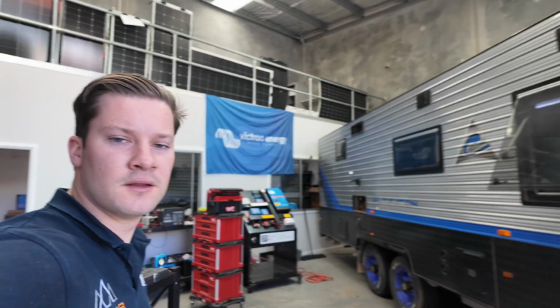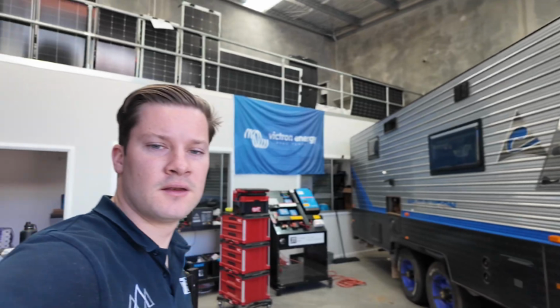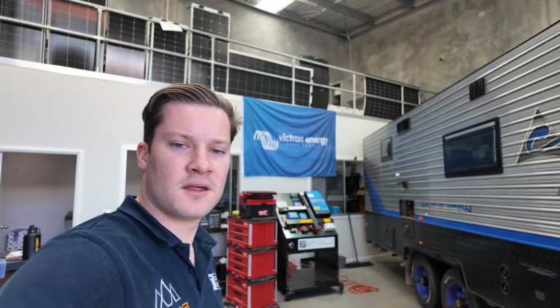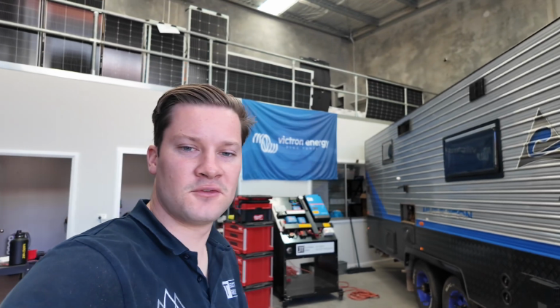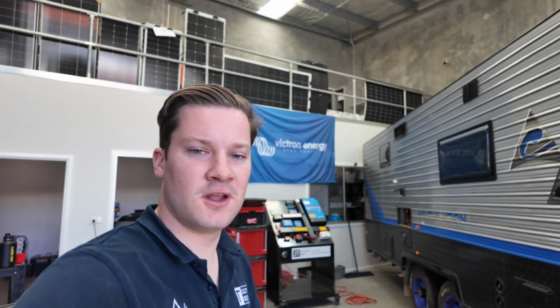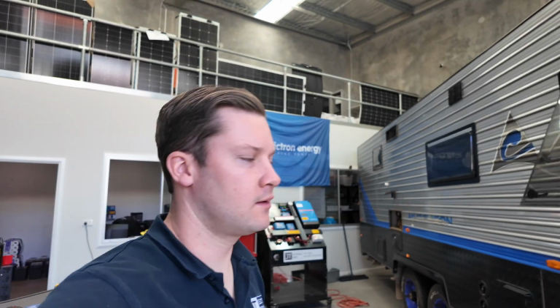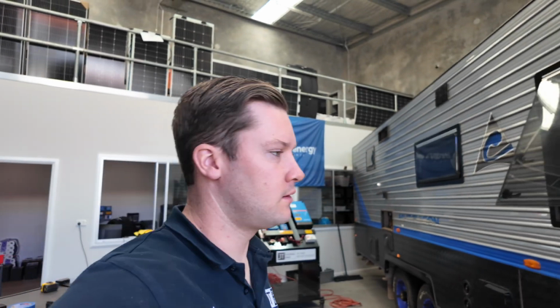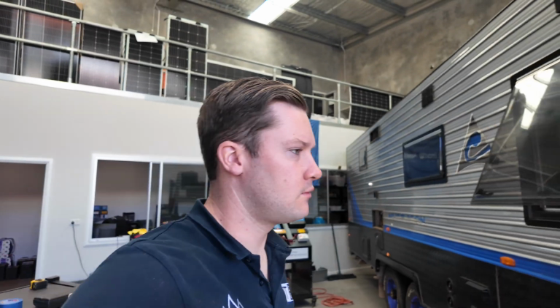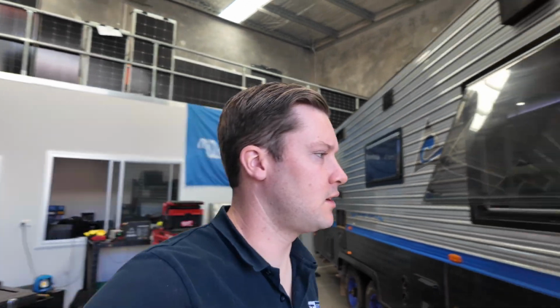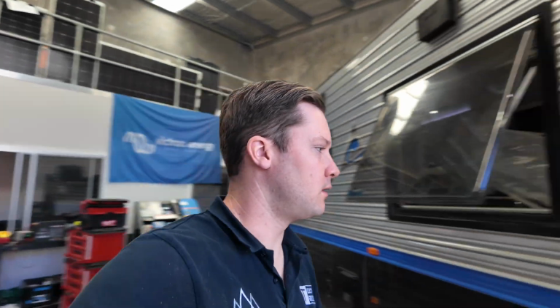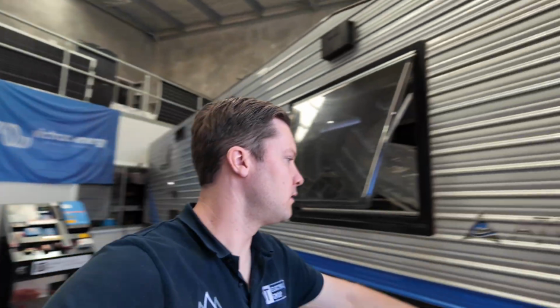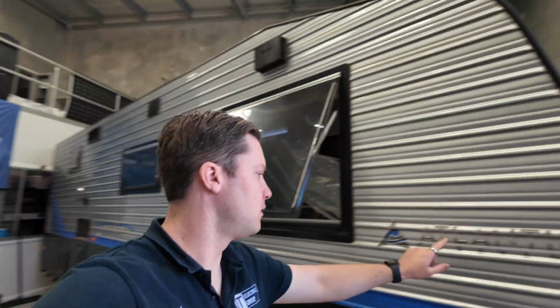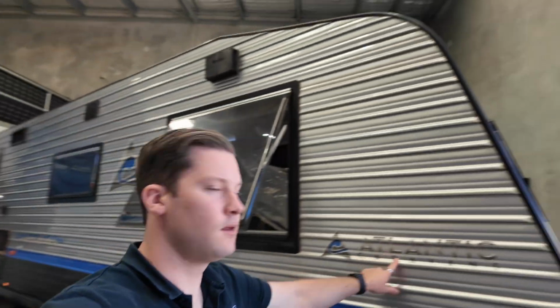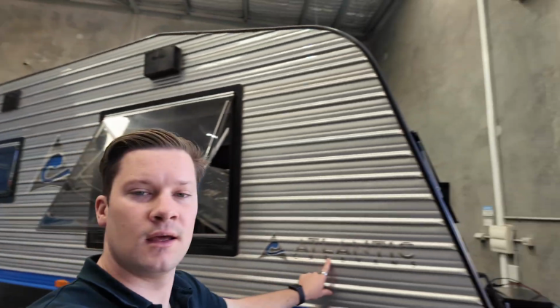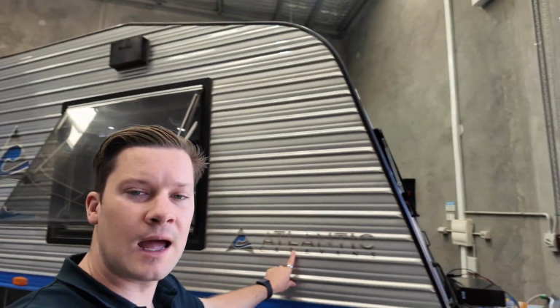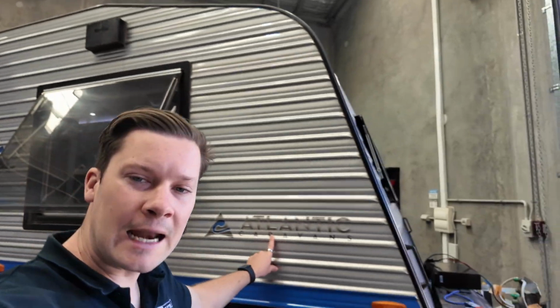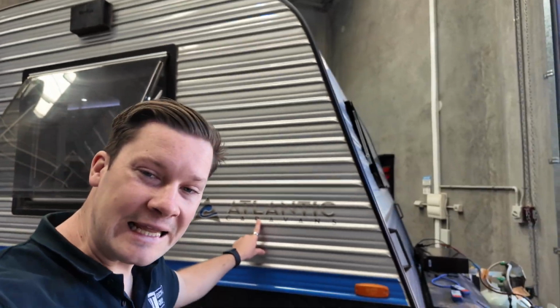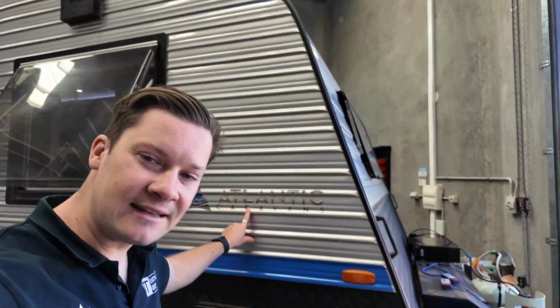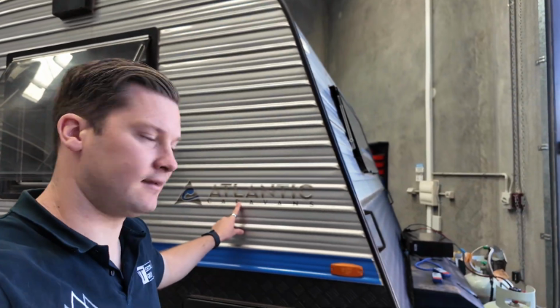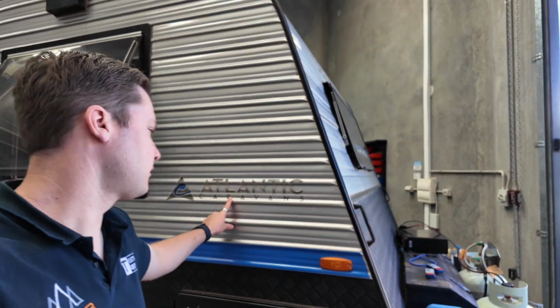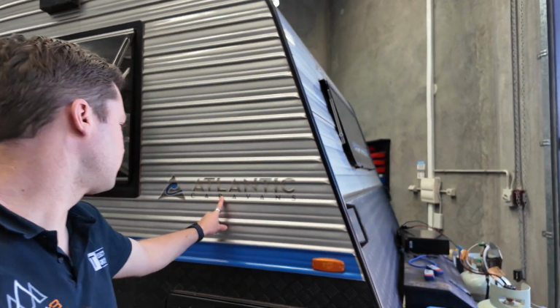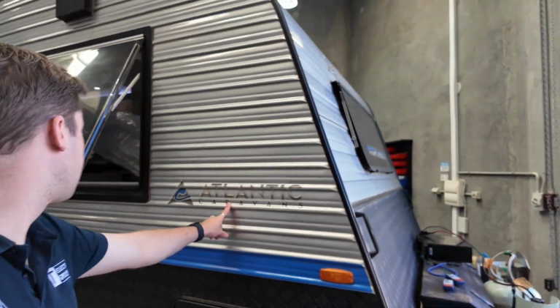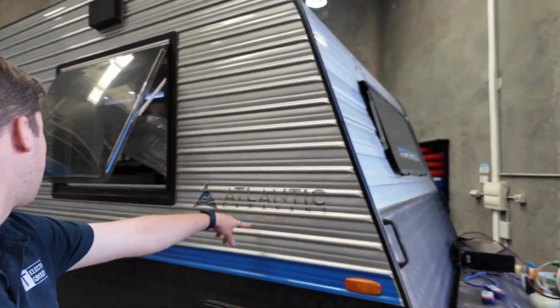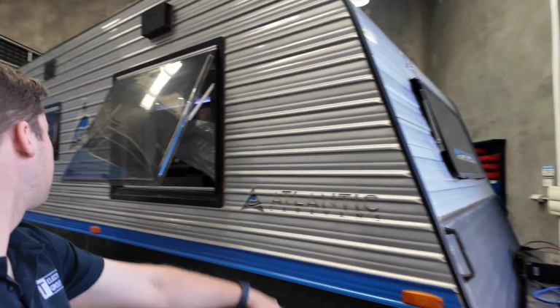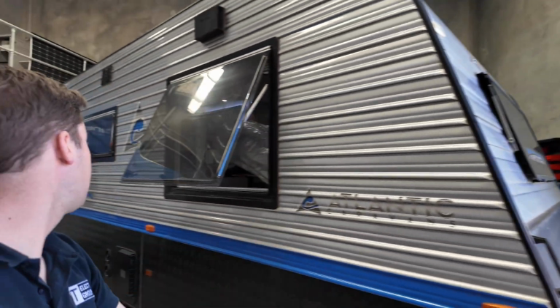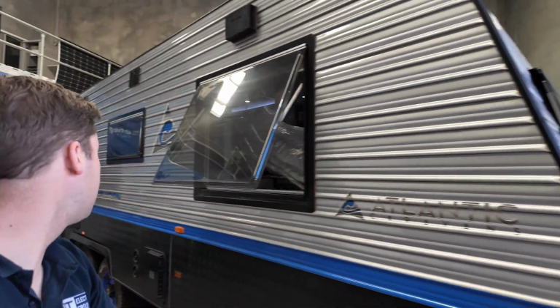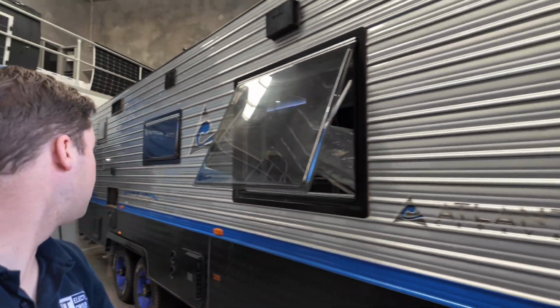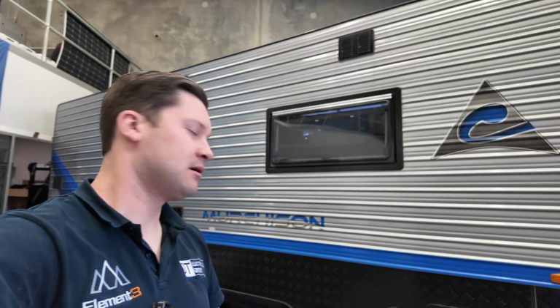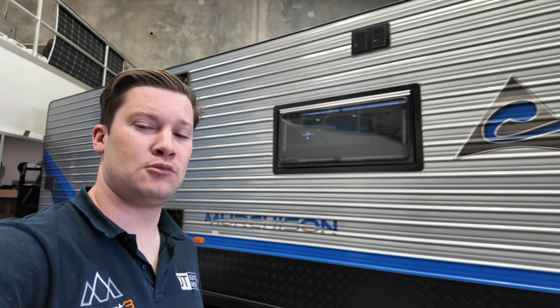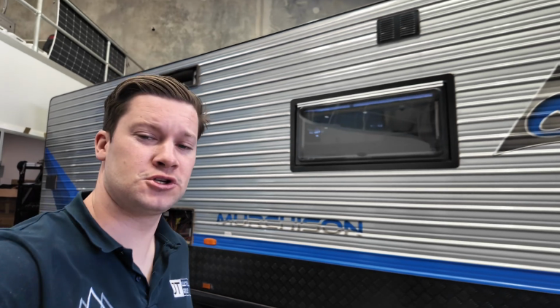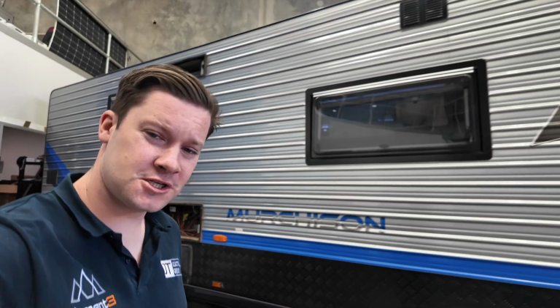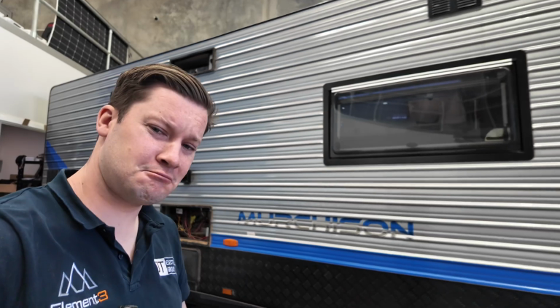Another video, another van. Atlantic Caravan, Murchison.